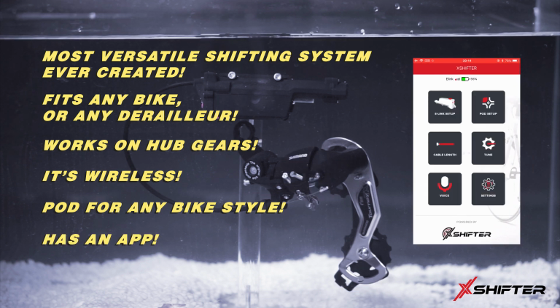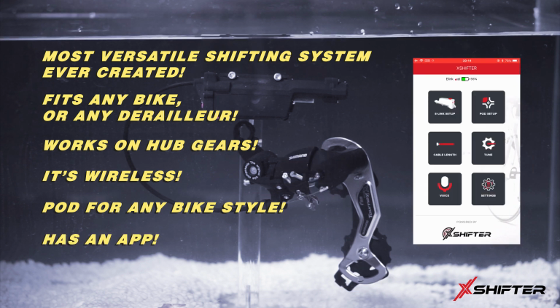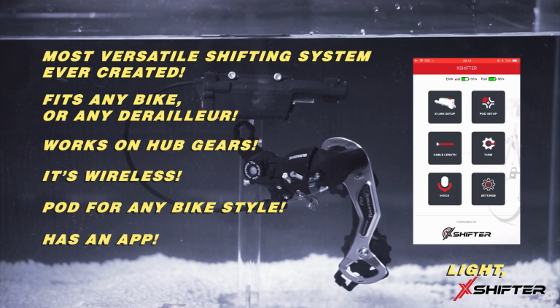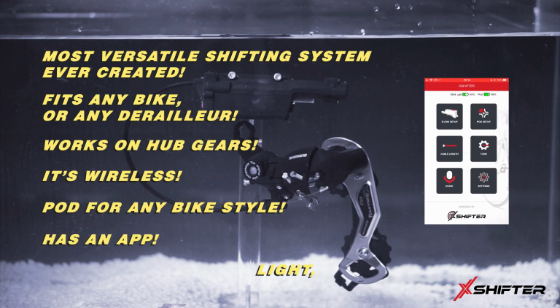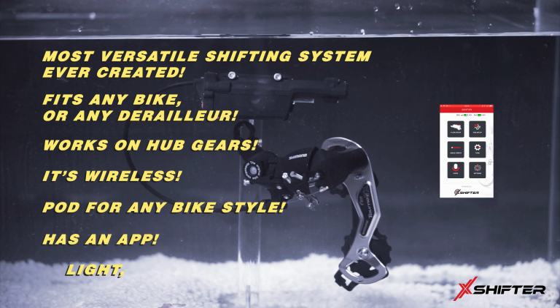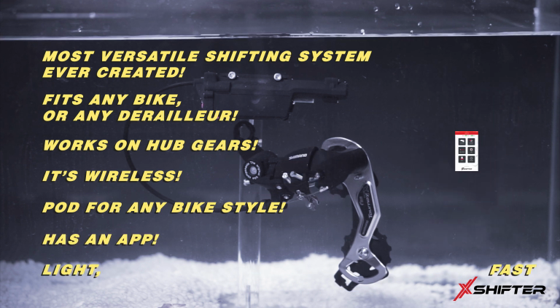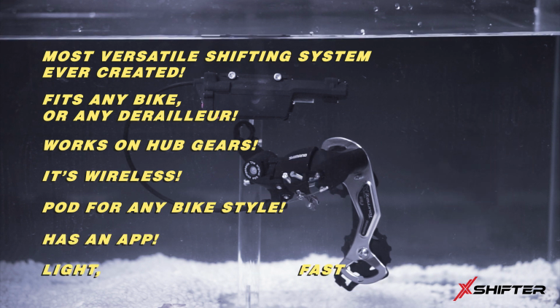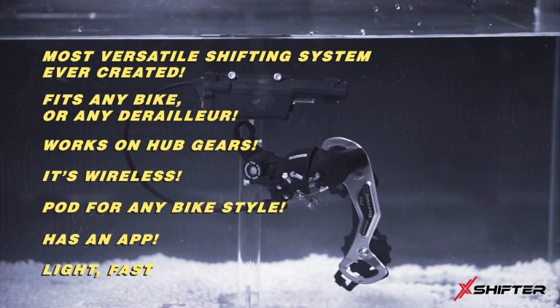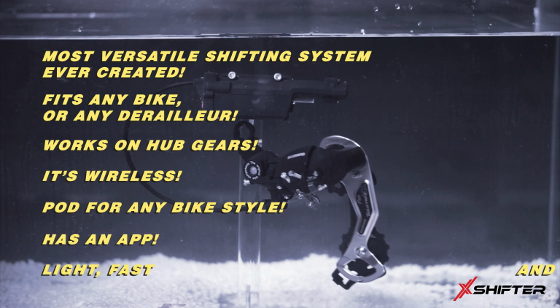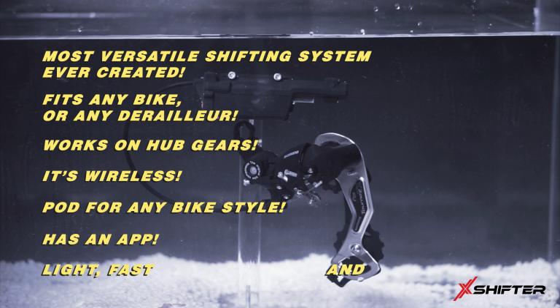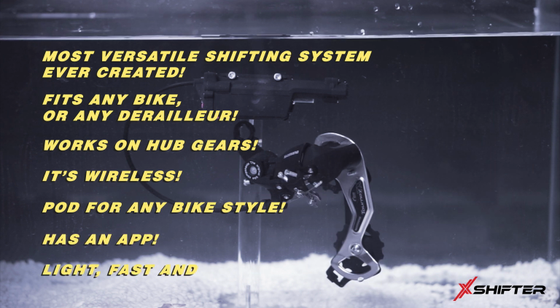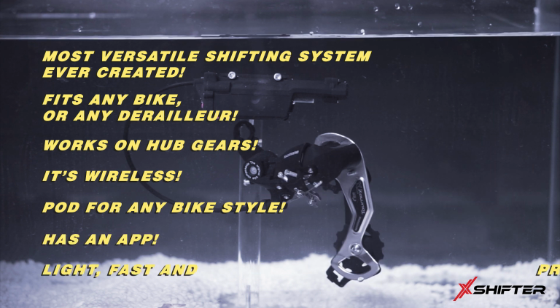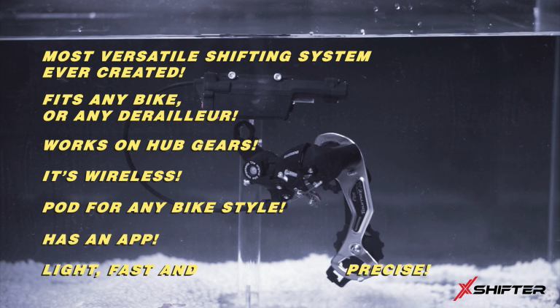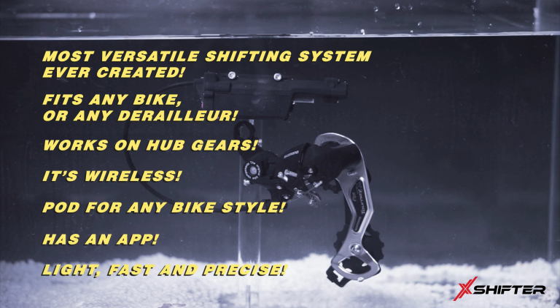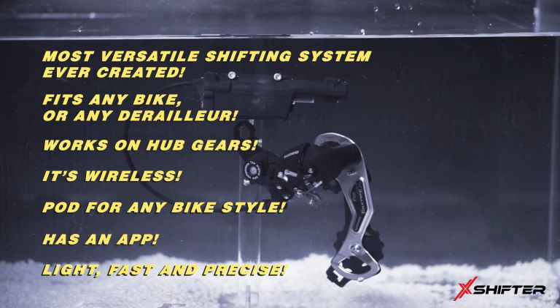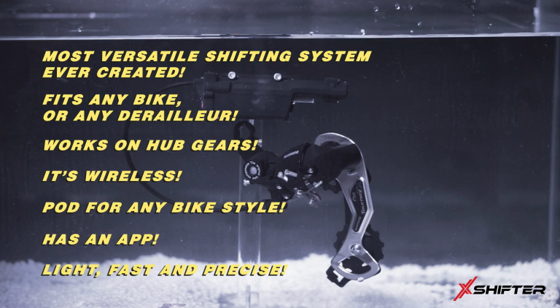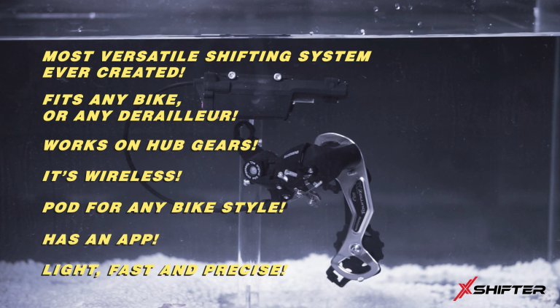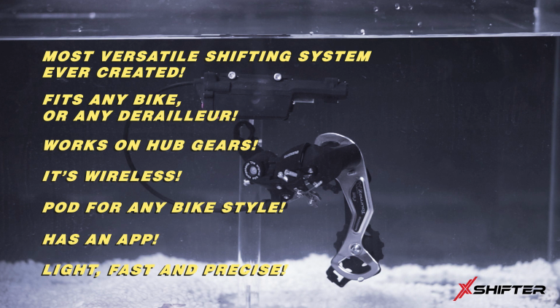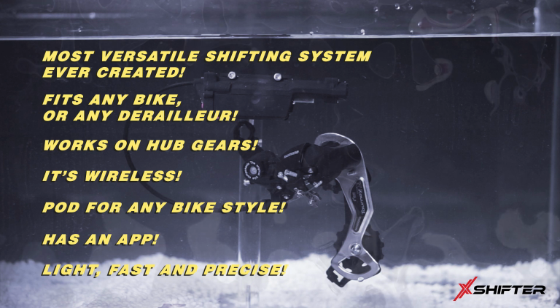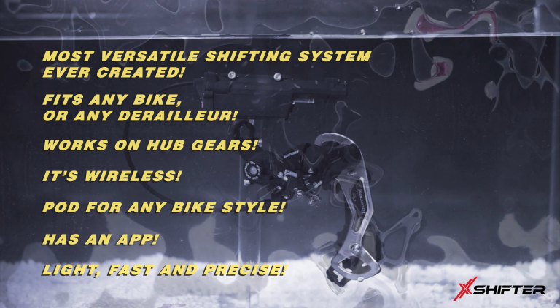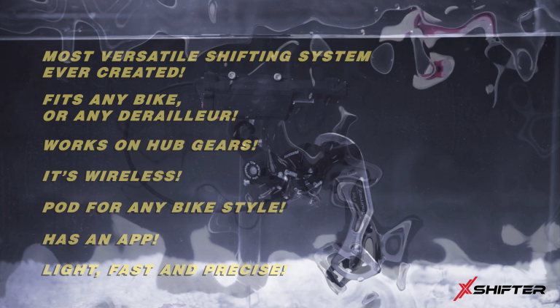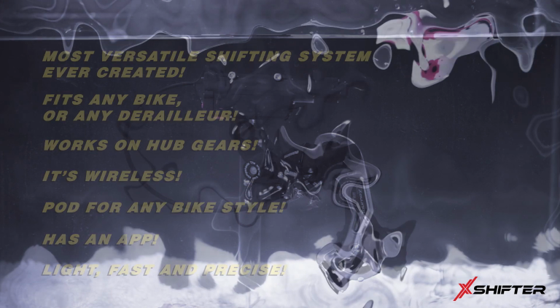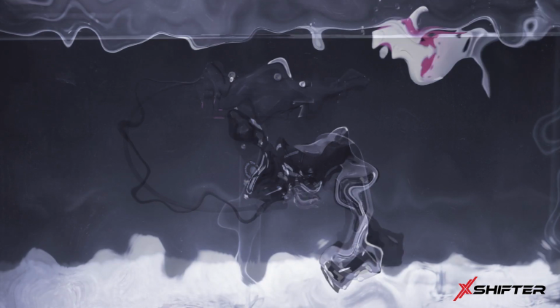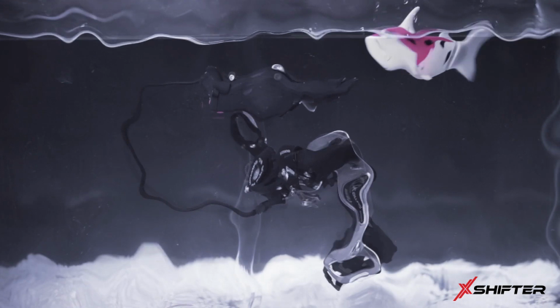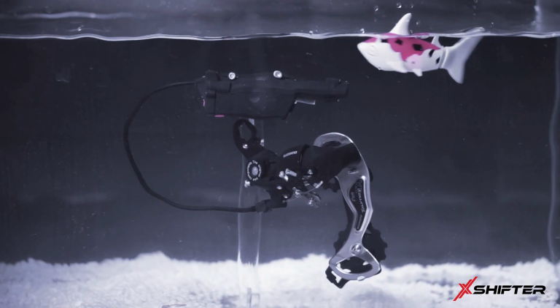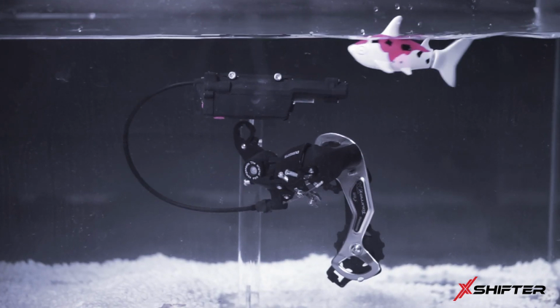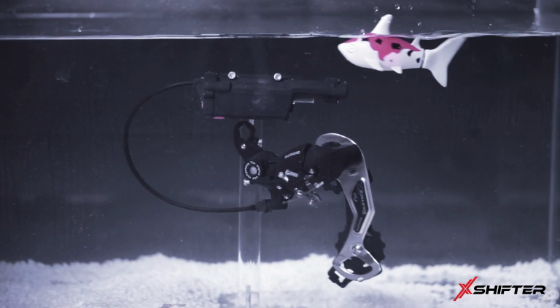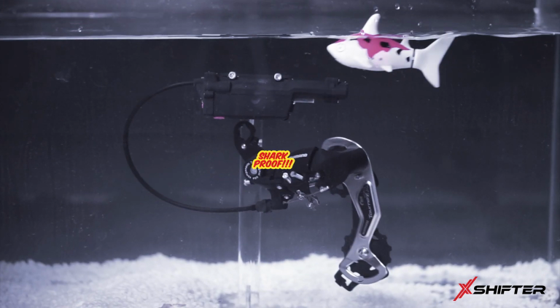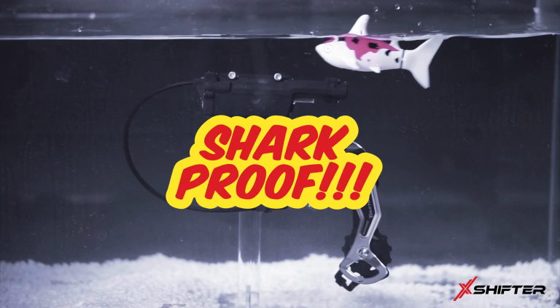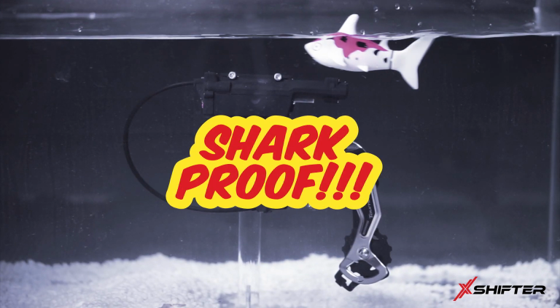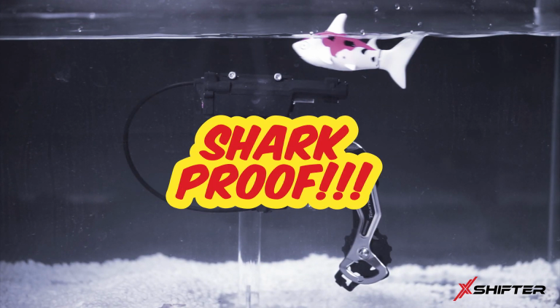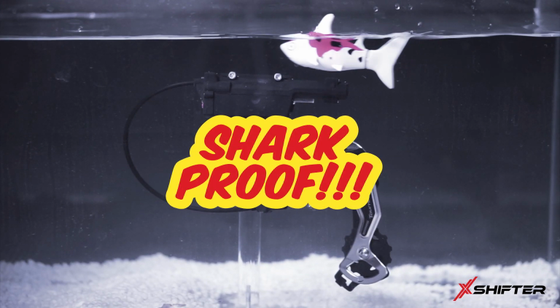It's light, fast and precise. And shark-proof.